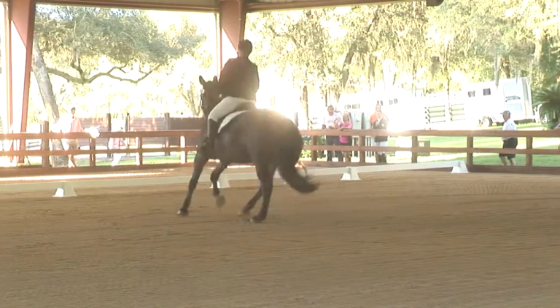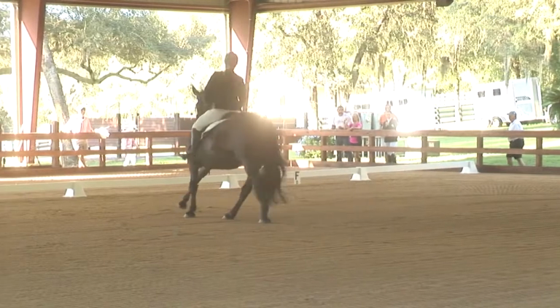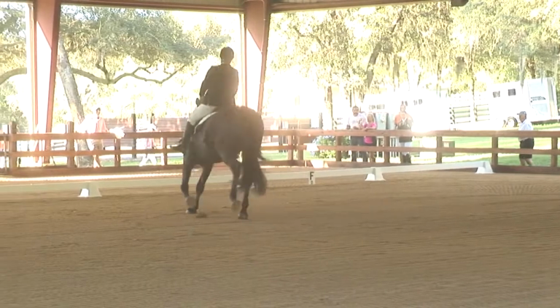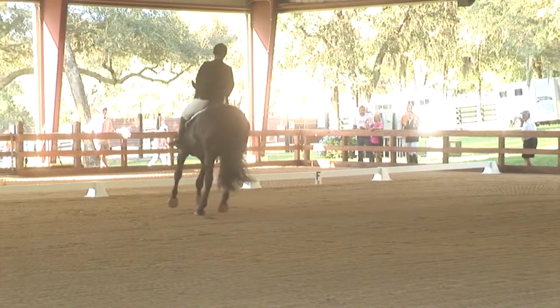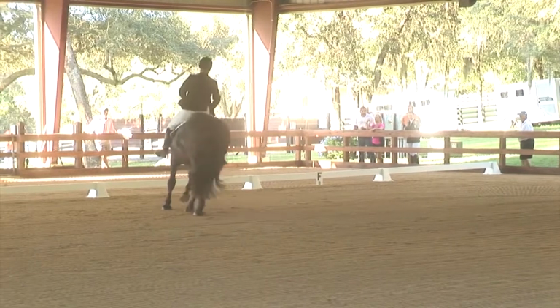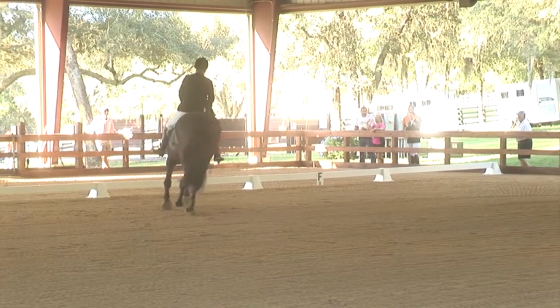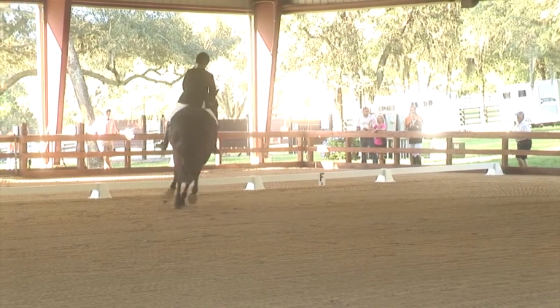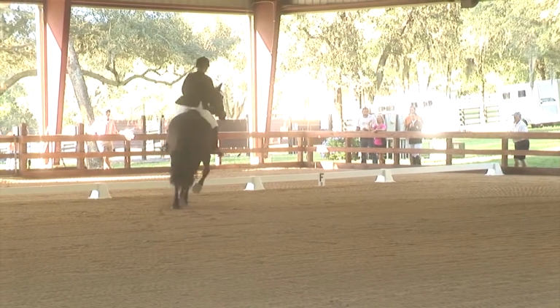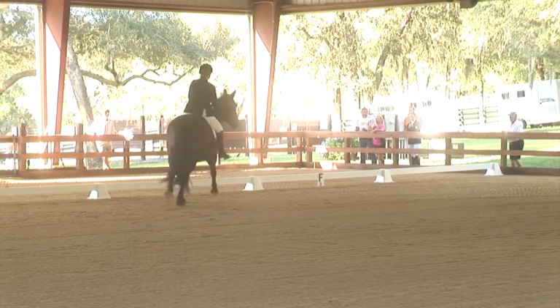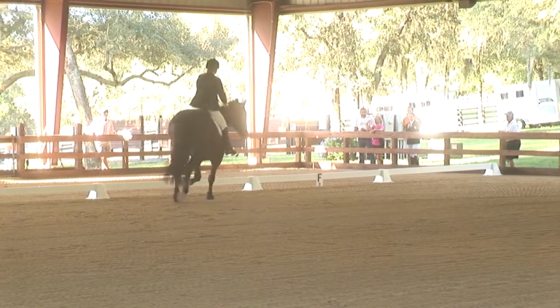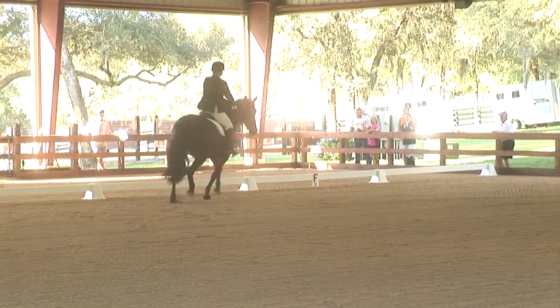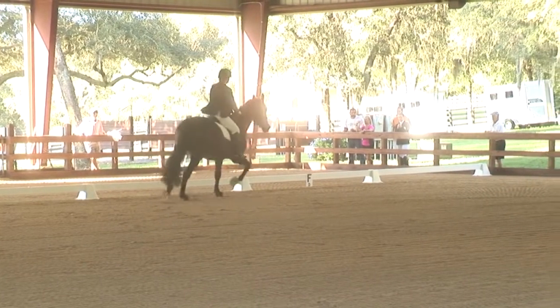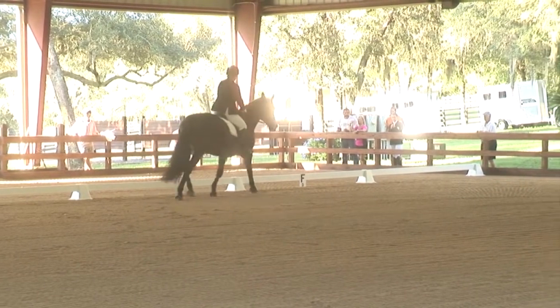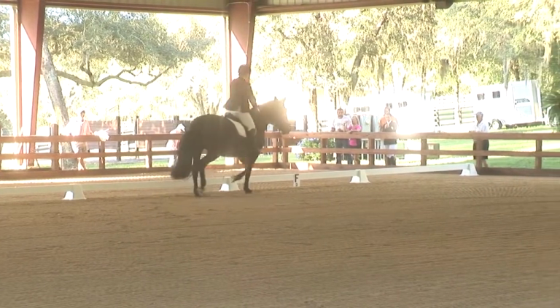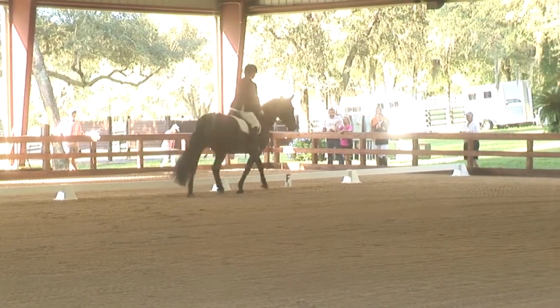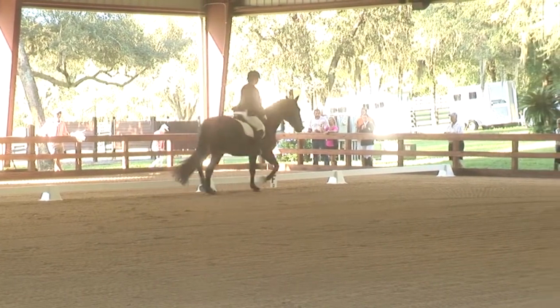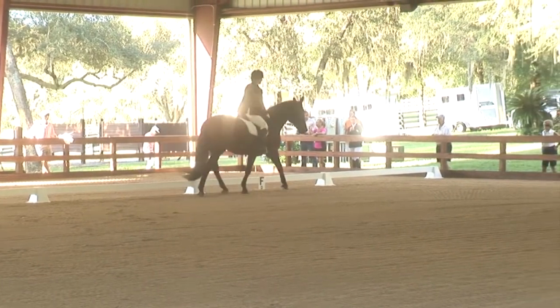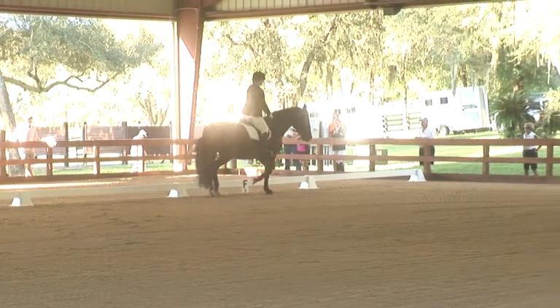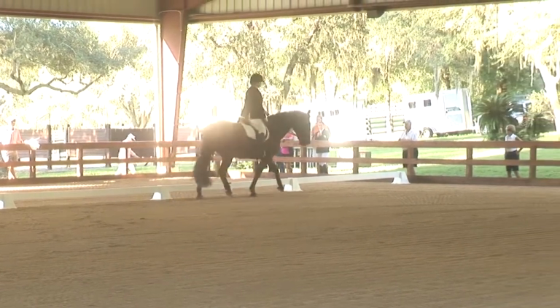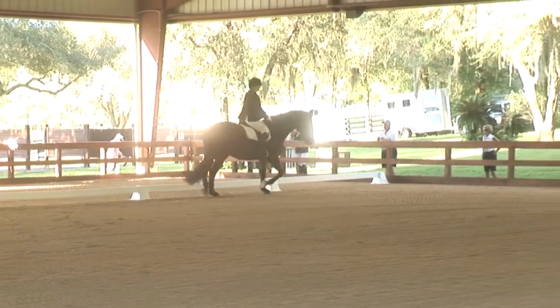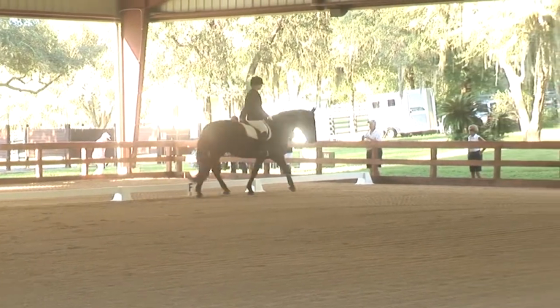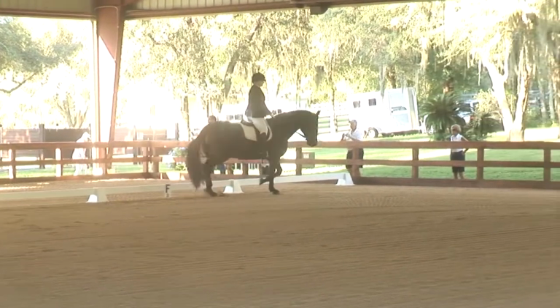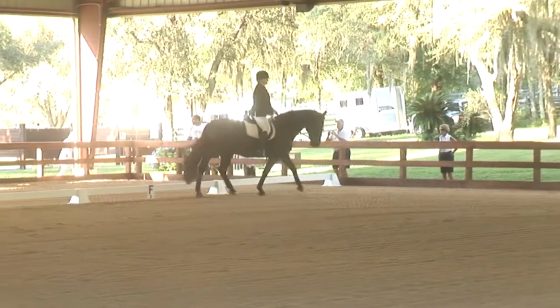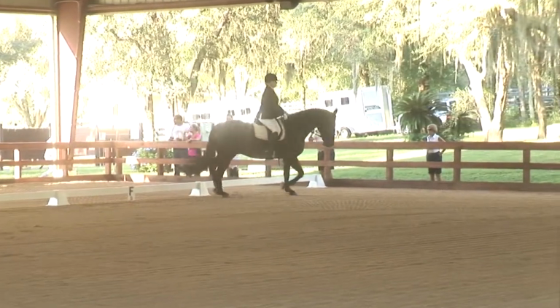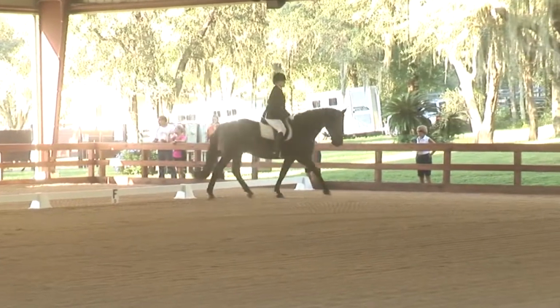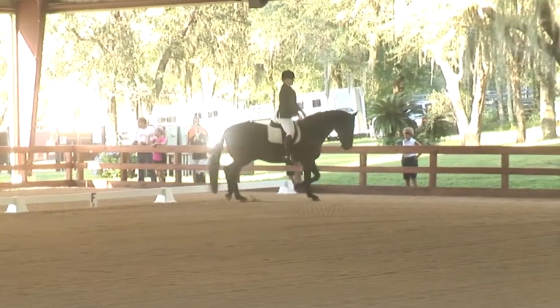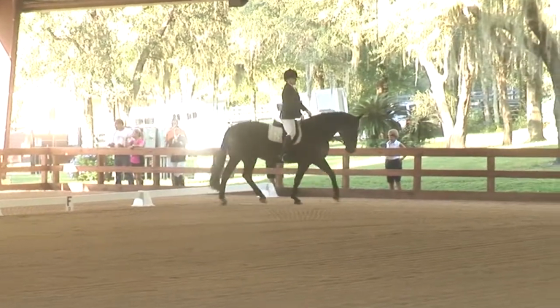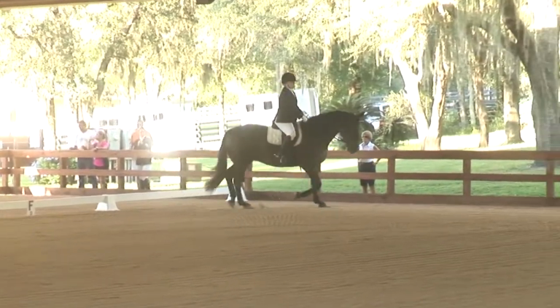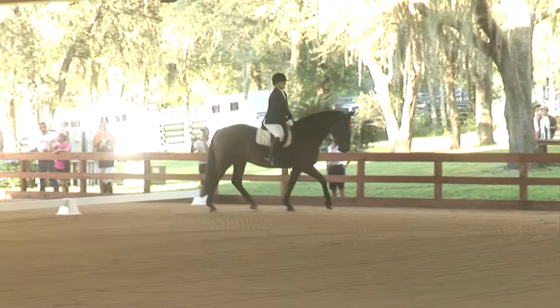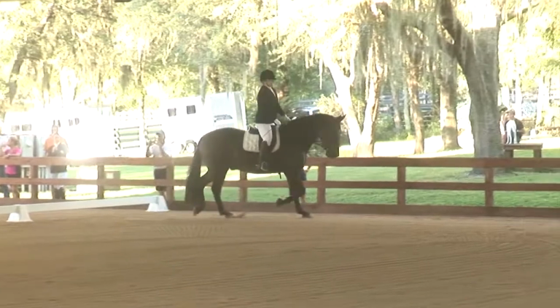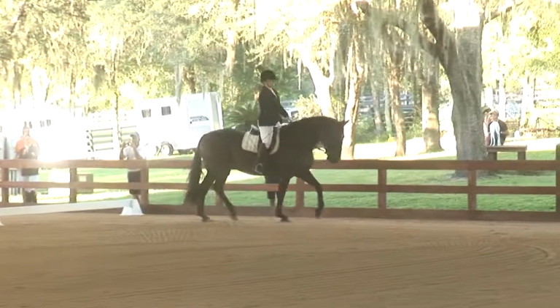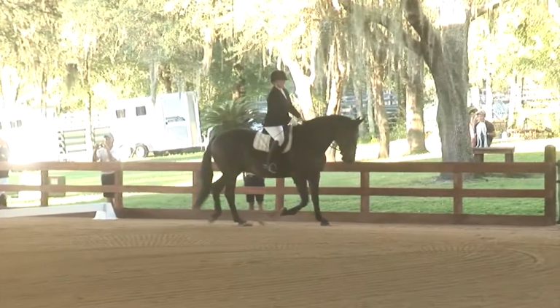K, X, M, change rein, working trot rising.